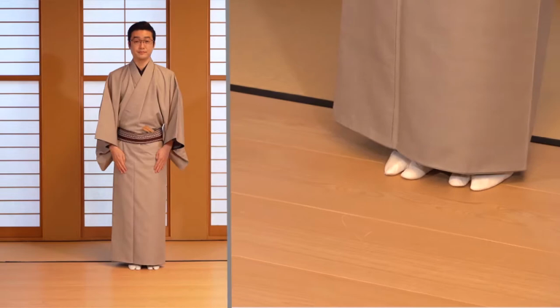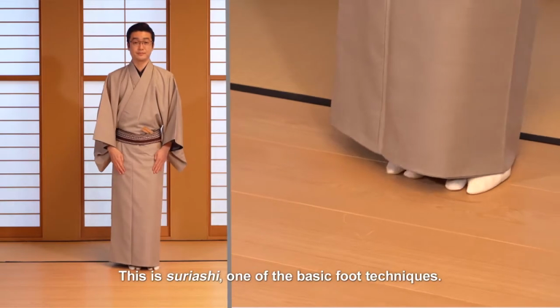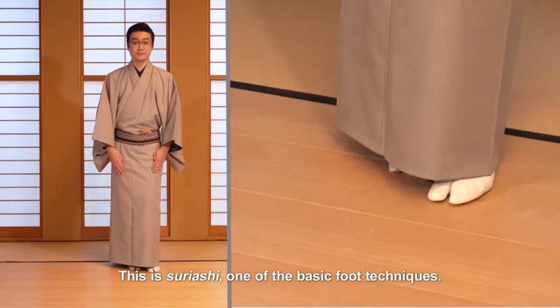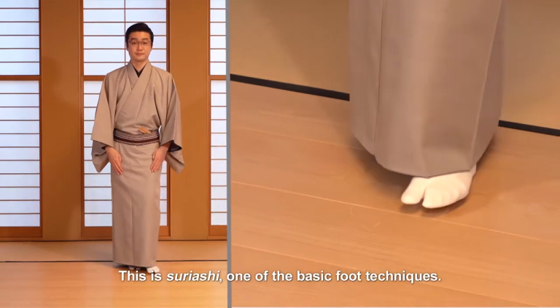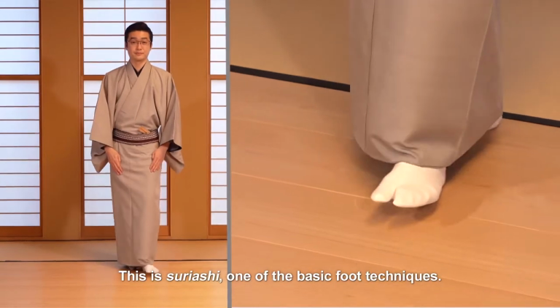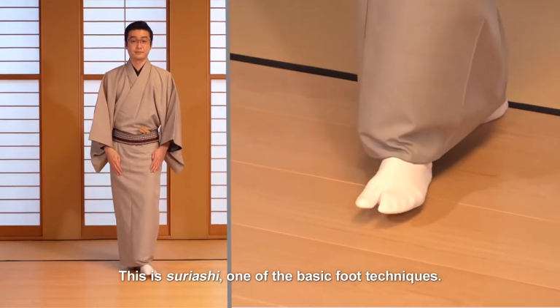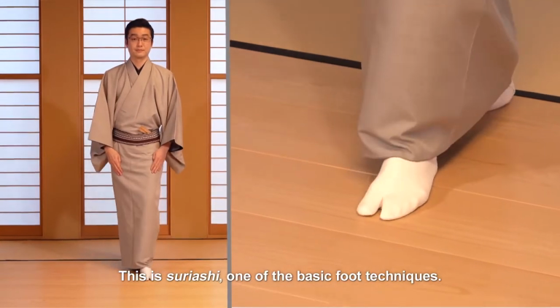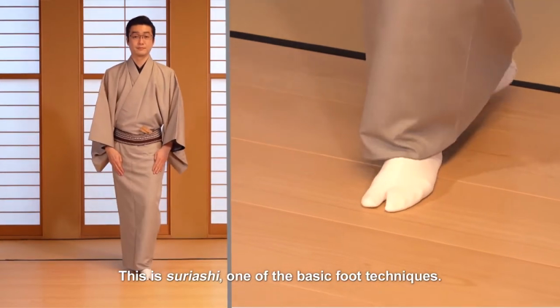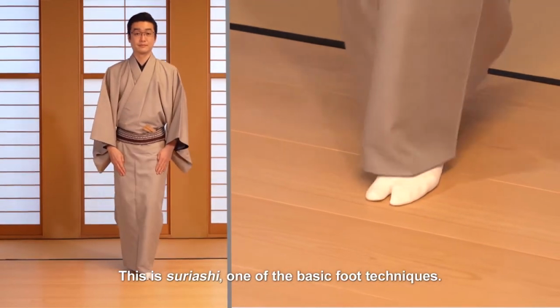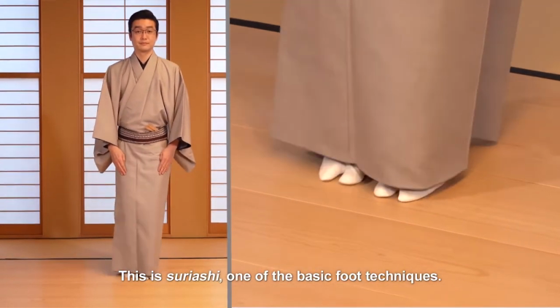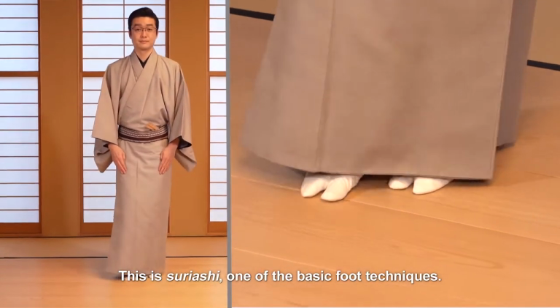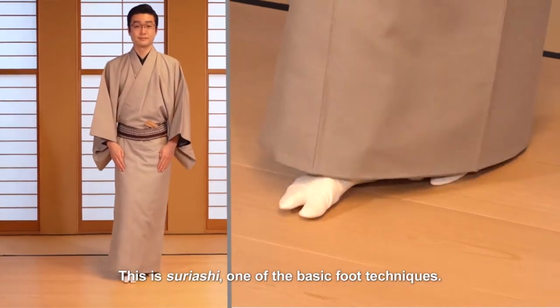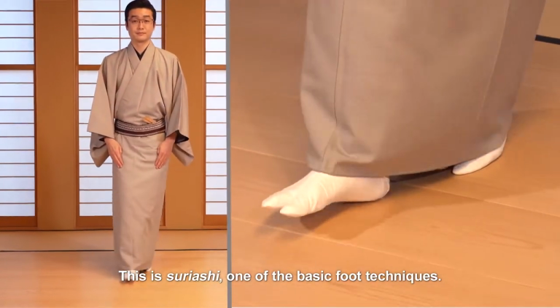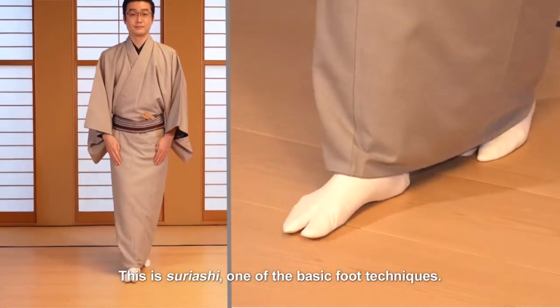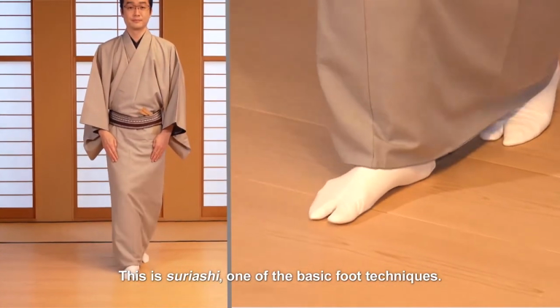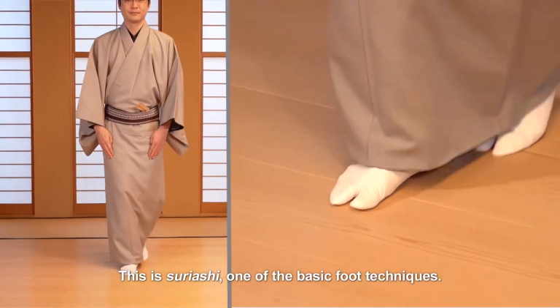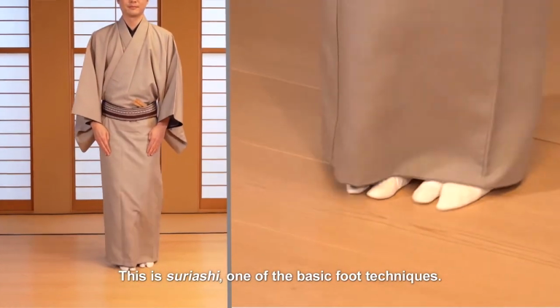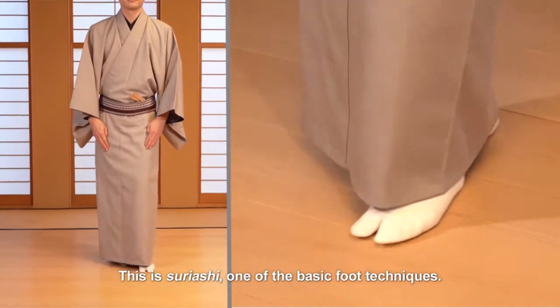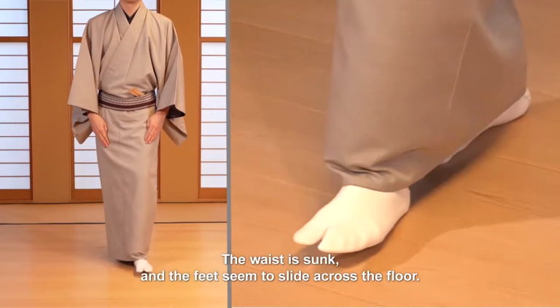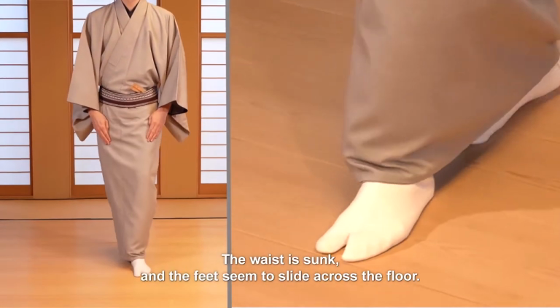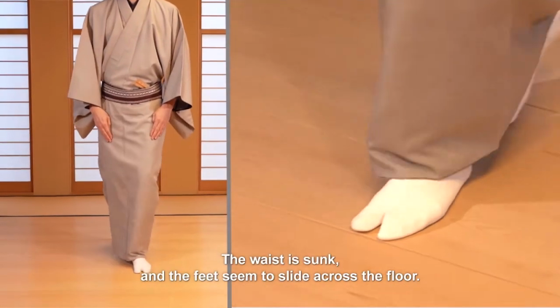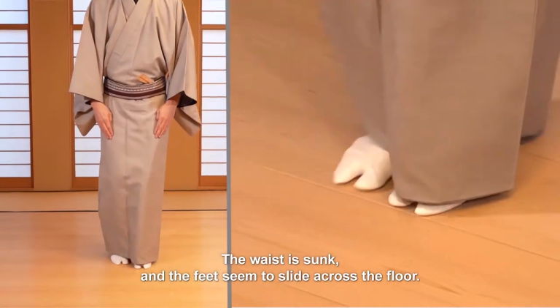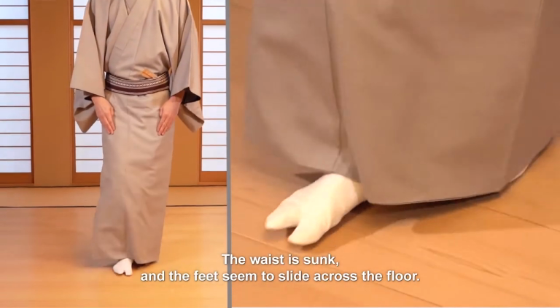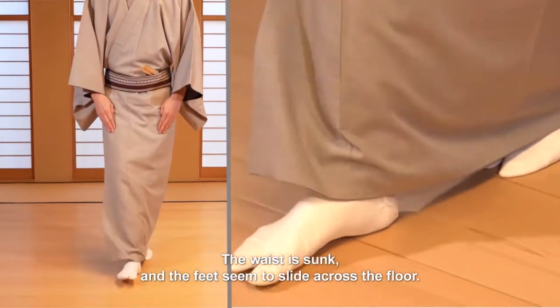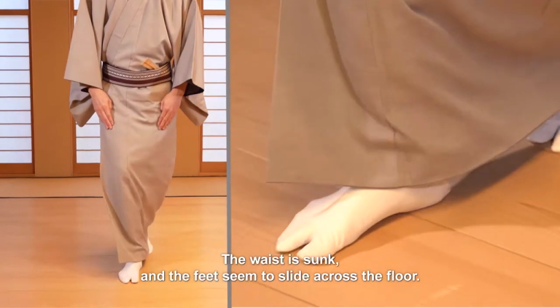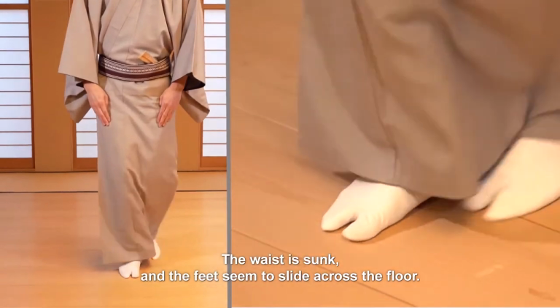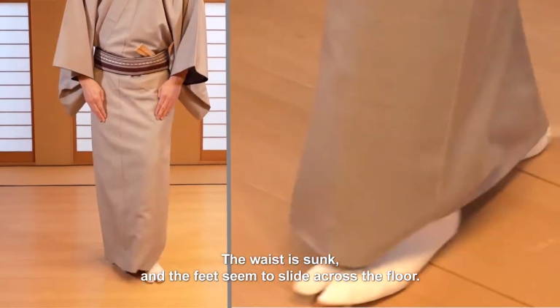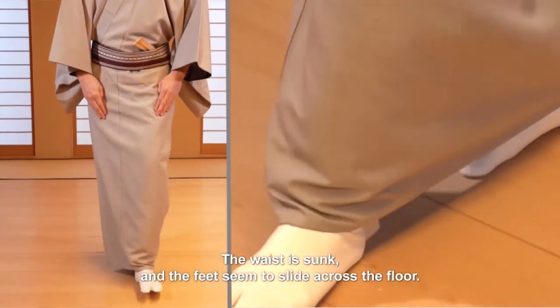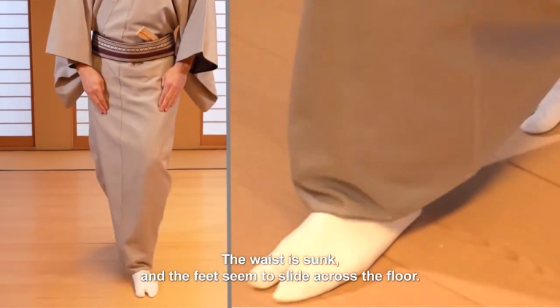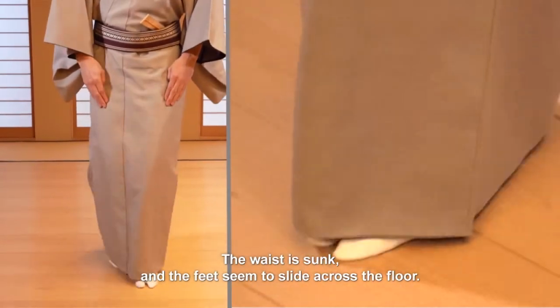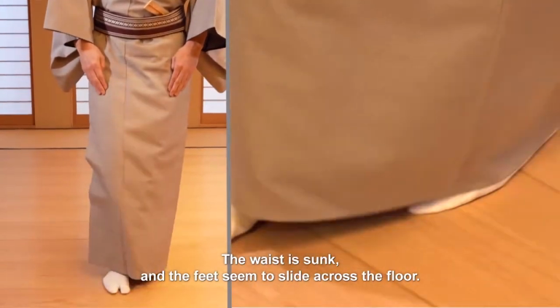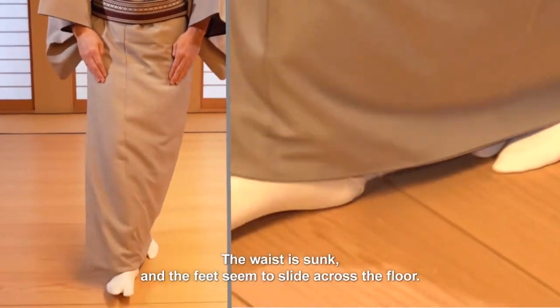This is Tsuriyashi, one of the basic foot techniques. The waist is sunk and the feet seem to slide across the floor.